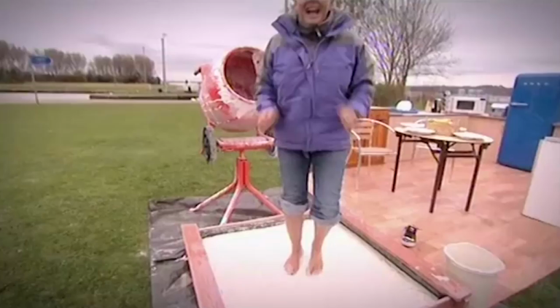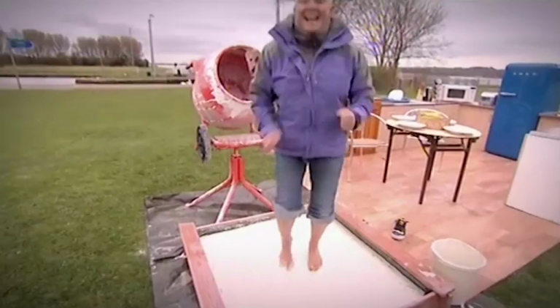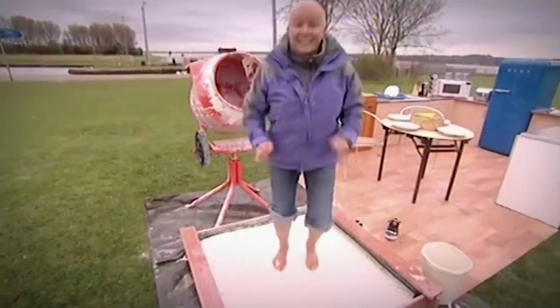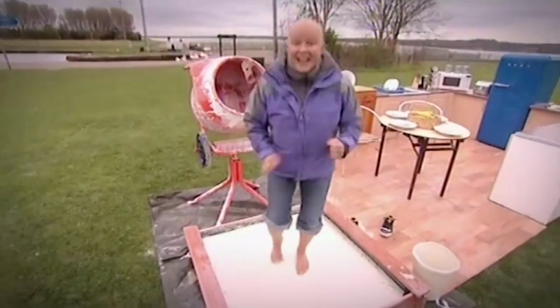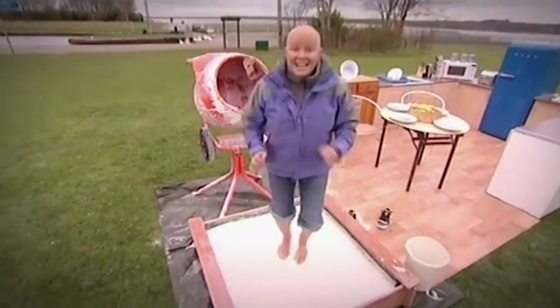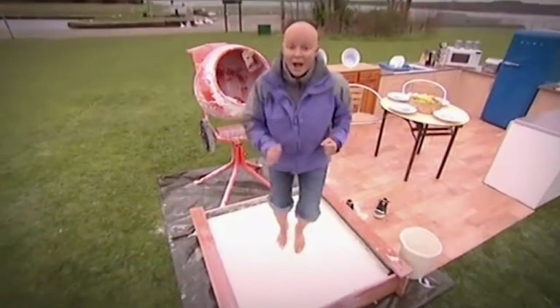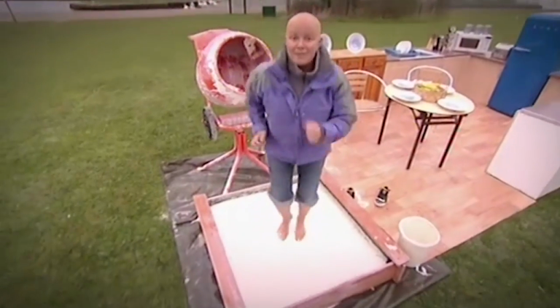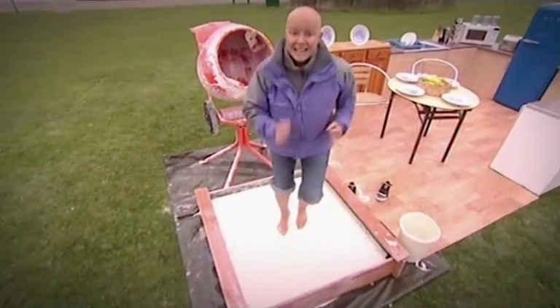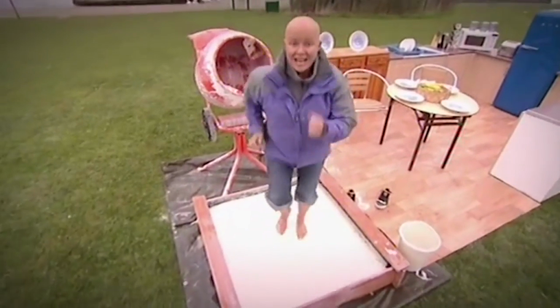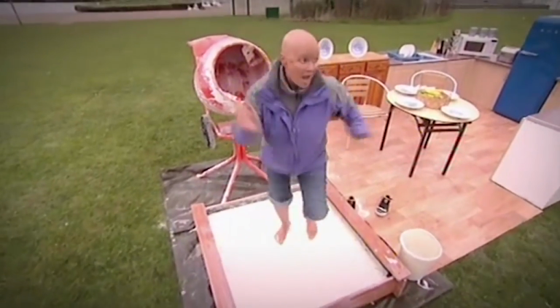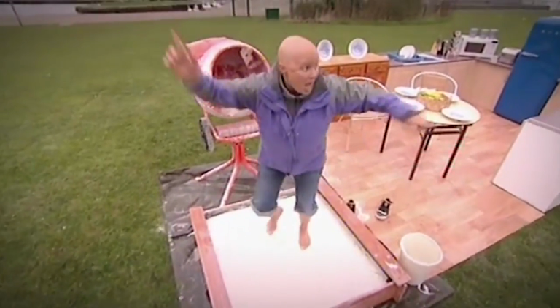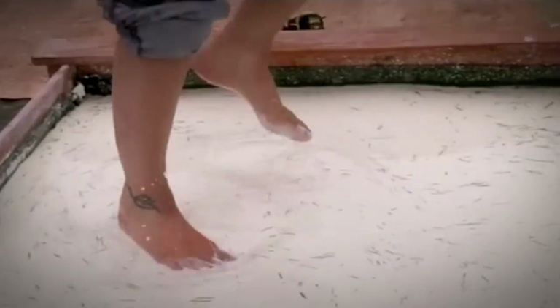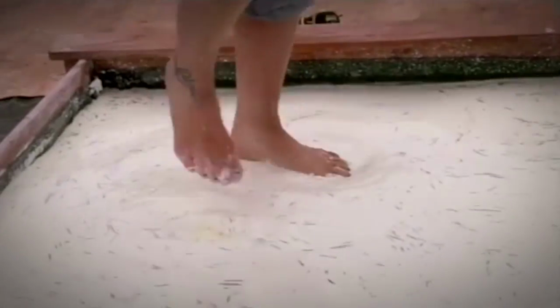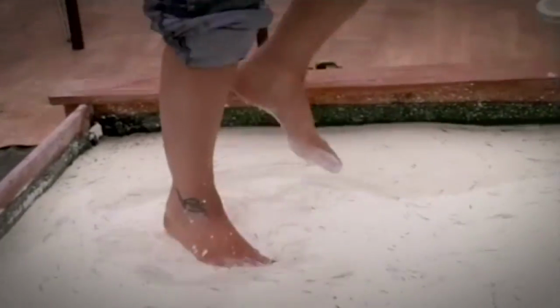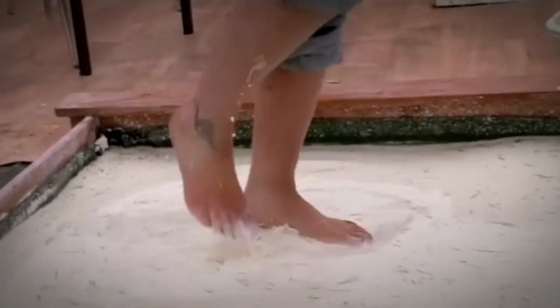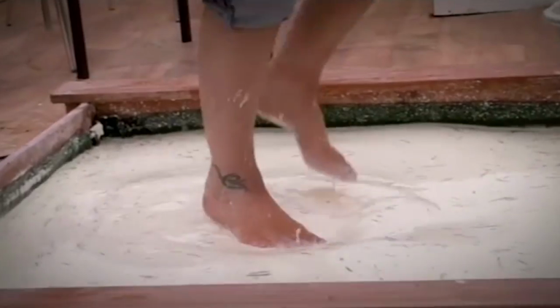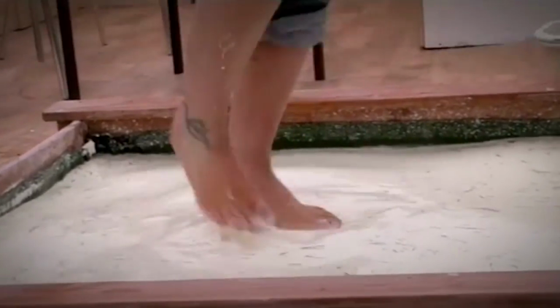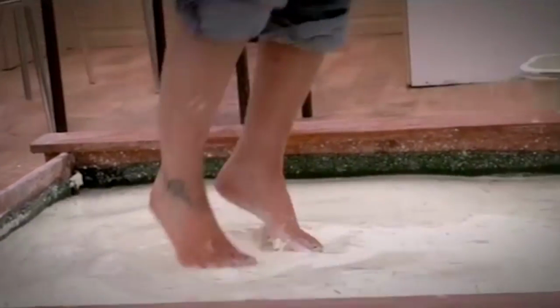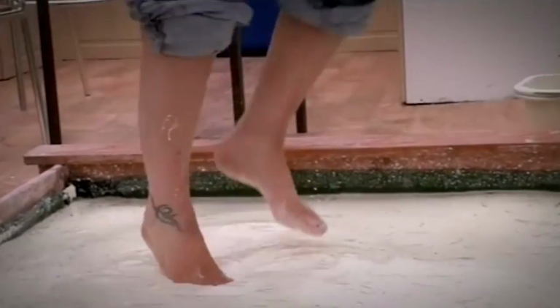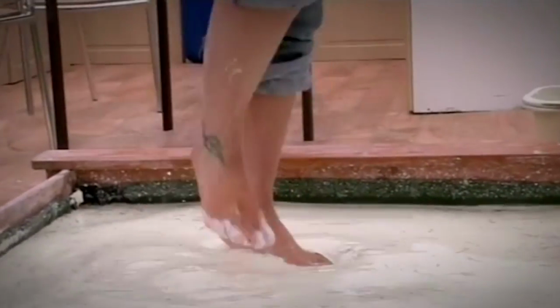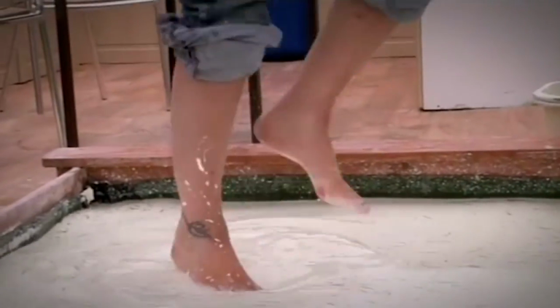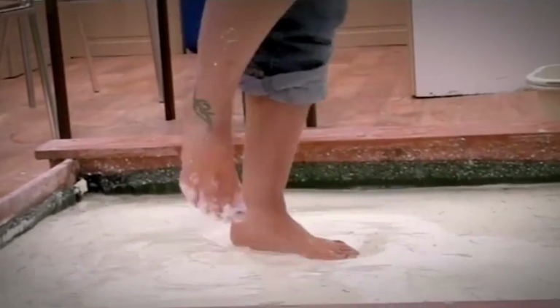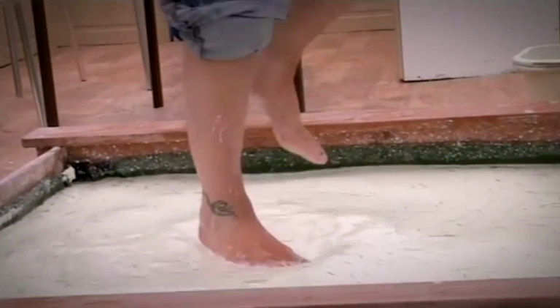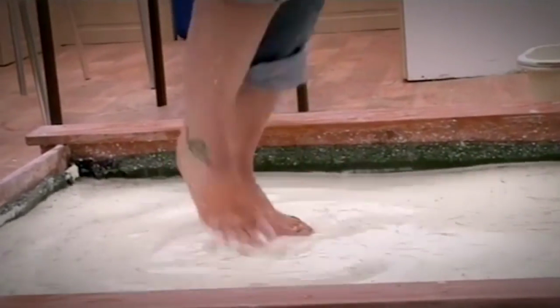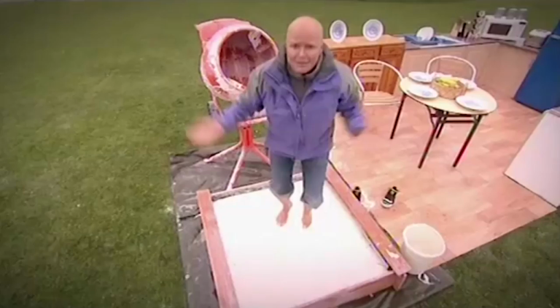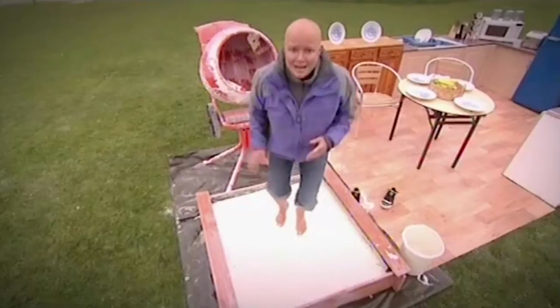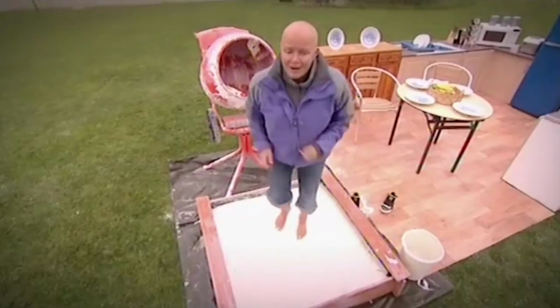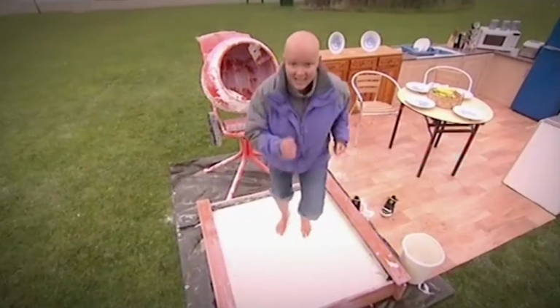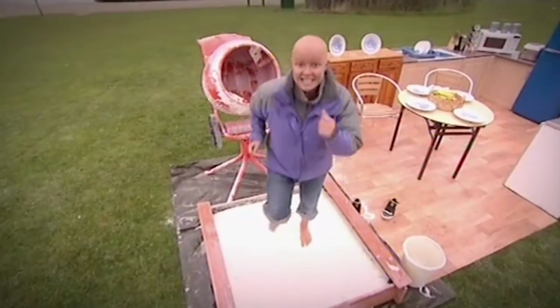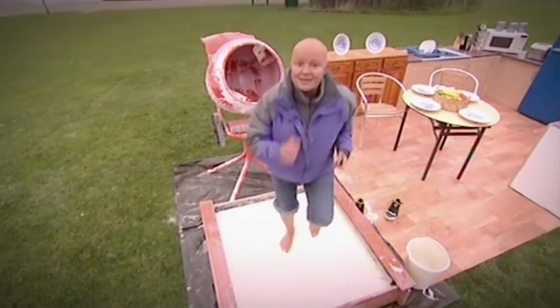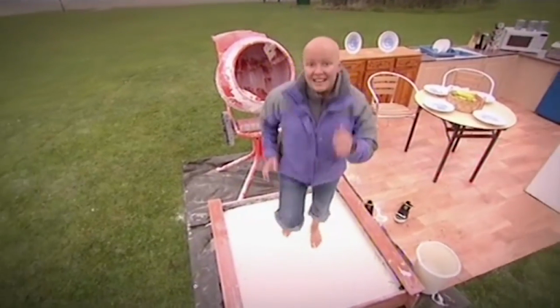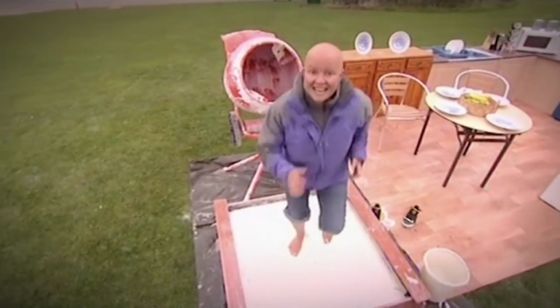Hey, look at me! I'm dancing! I'm running! I'm fast! It's solid! It's not liquid anymore! Isn't this amazing?